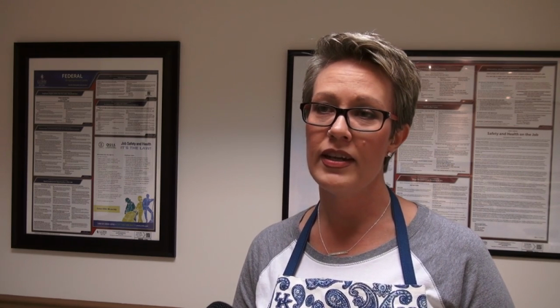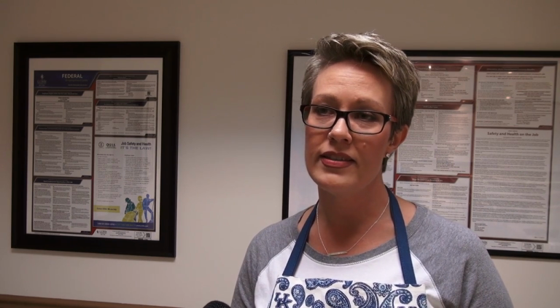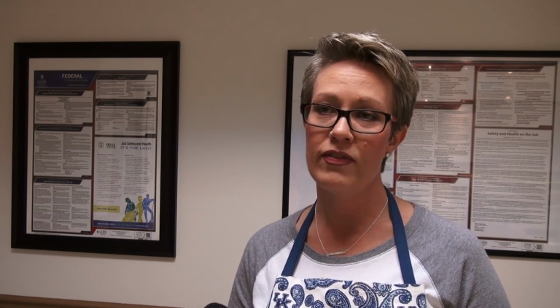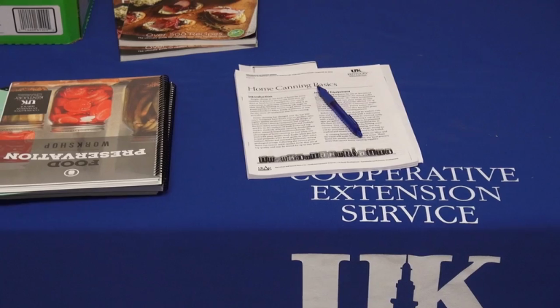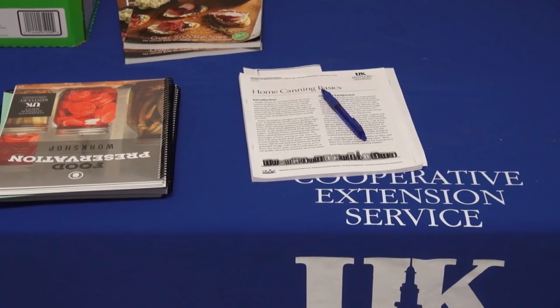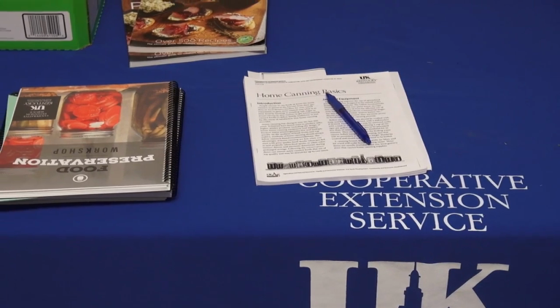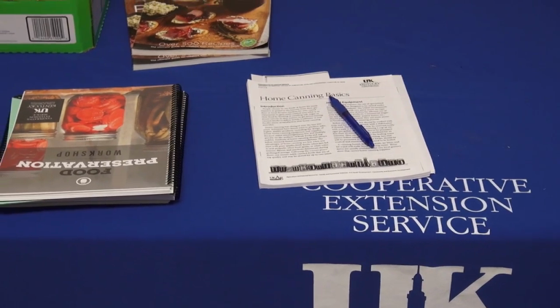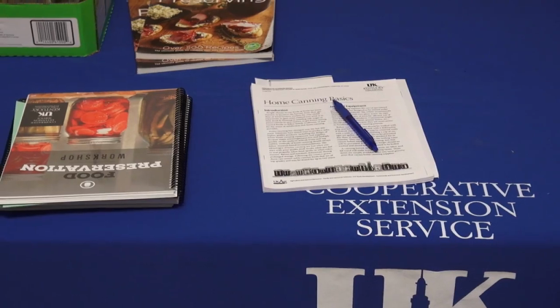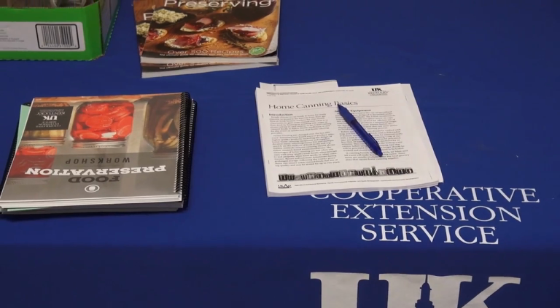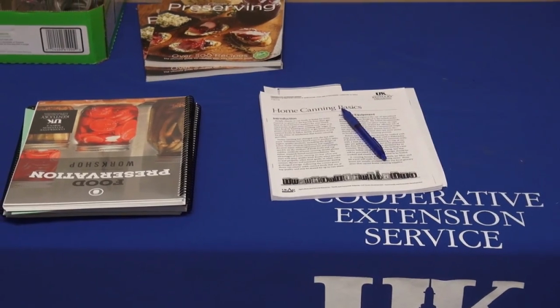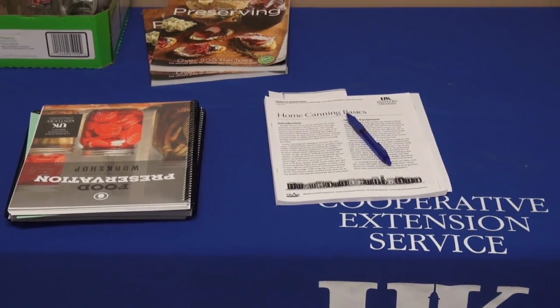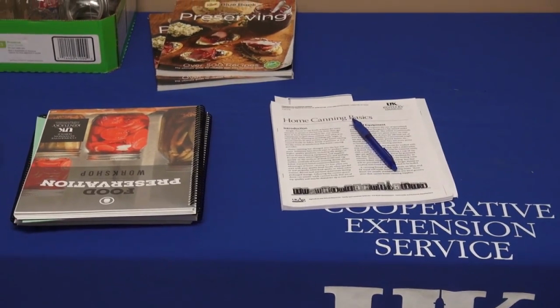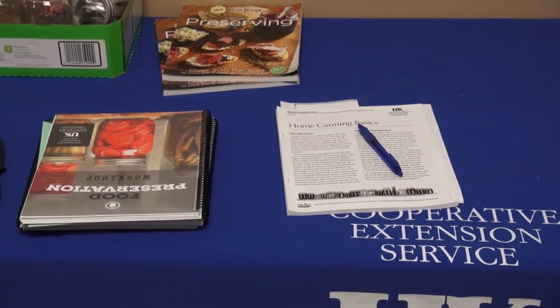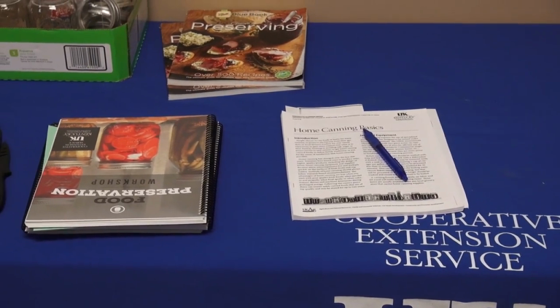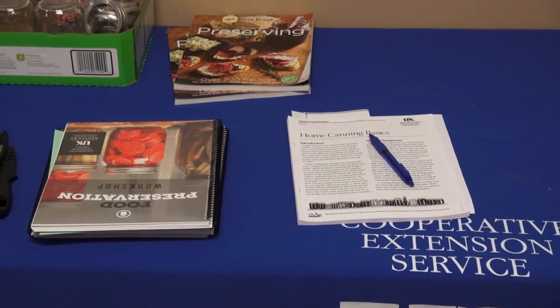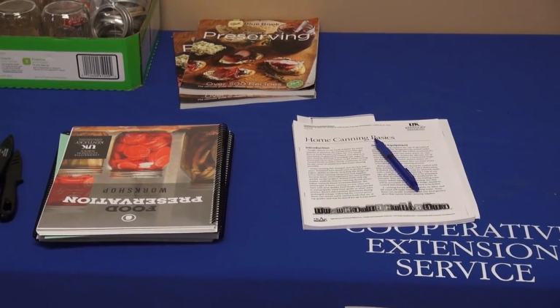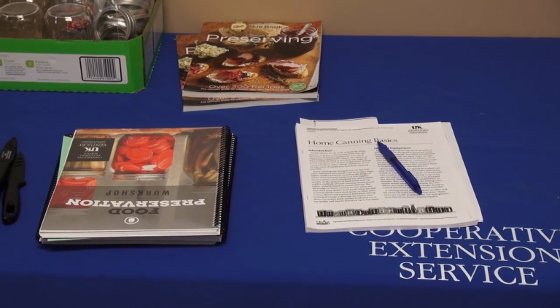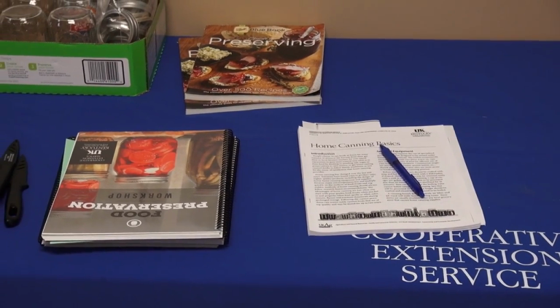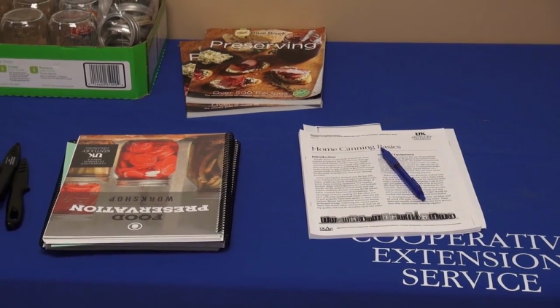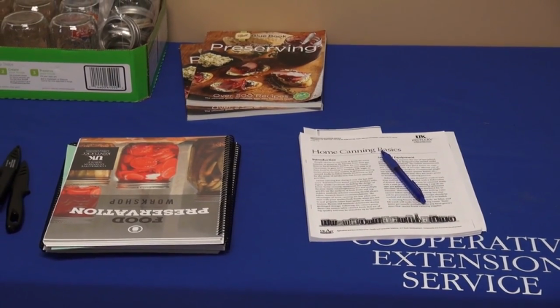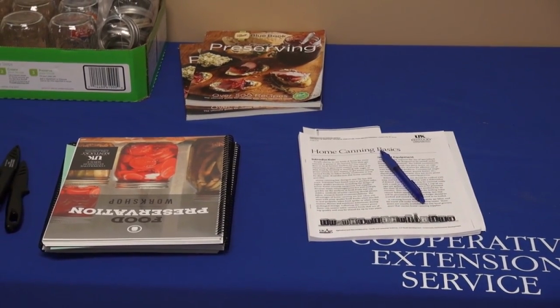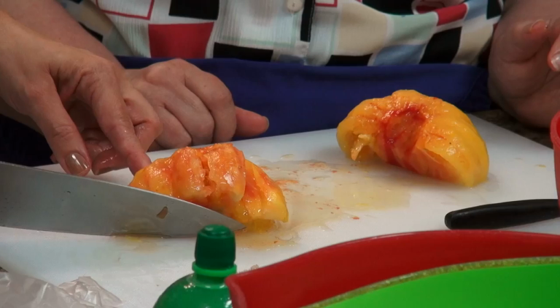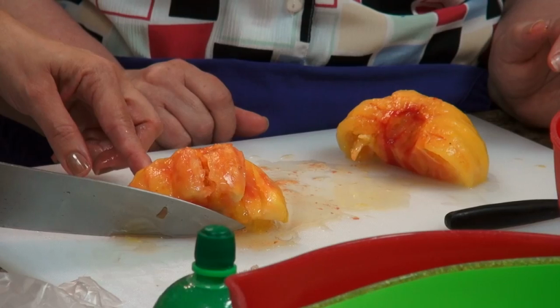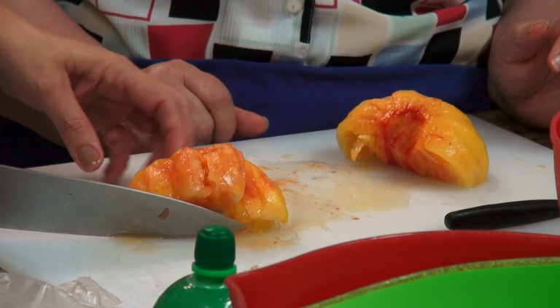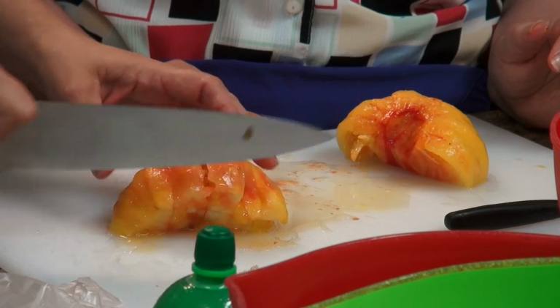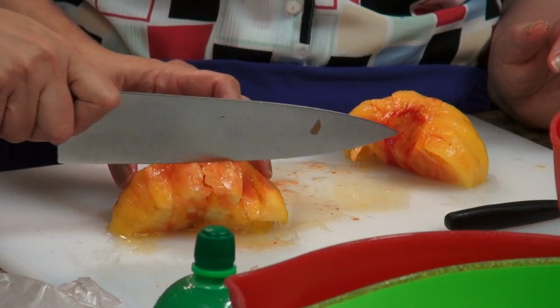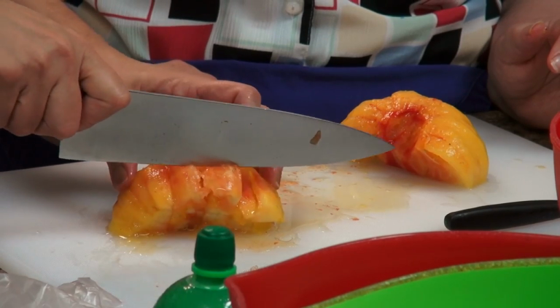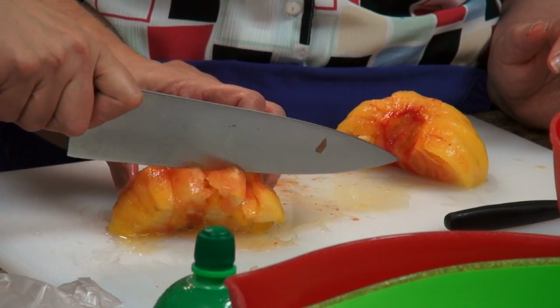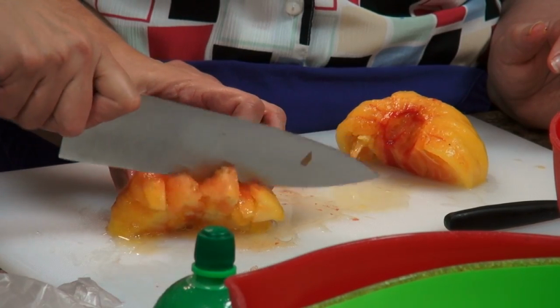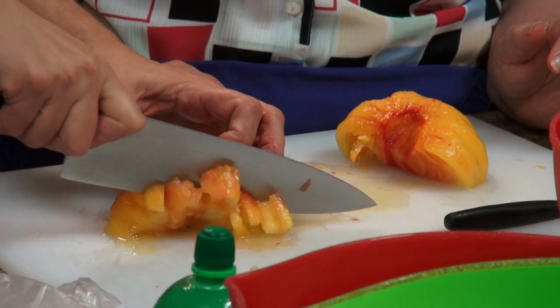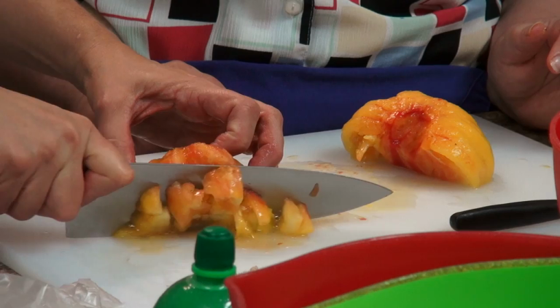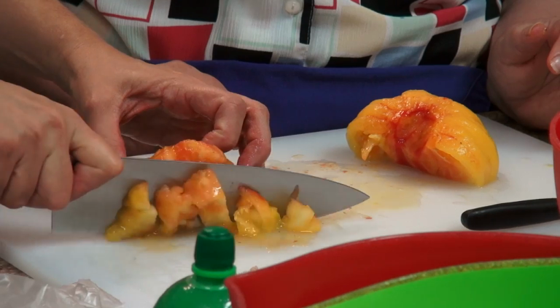Today's the fourth class that we've had this summer, and we've done pickles, we've done jams and jellies, and this last class is on tomato products.